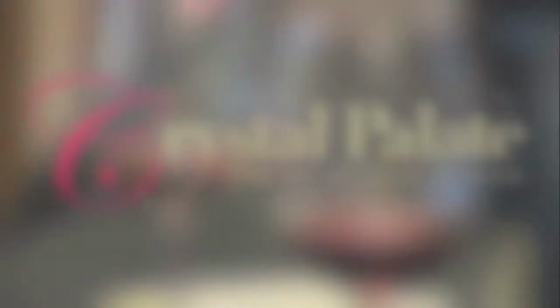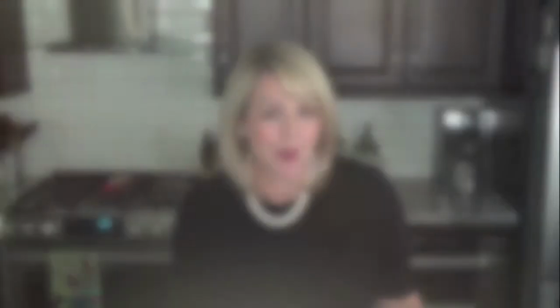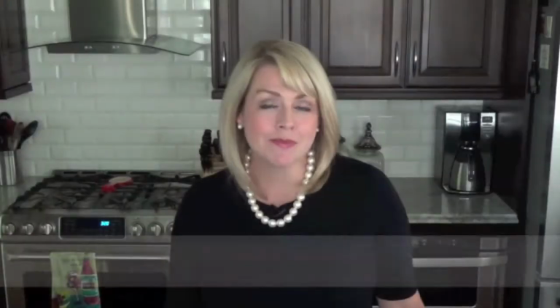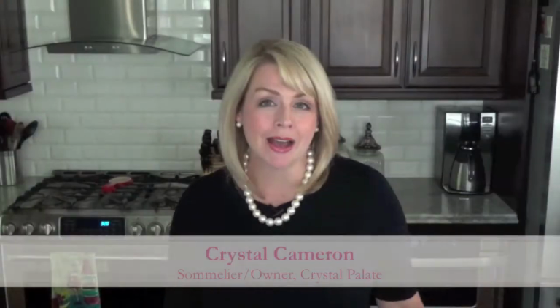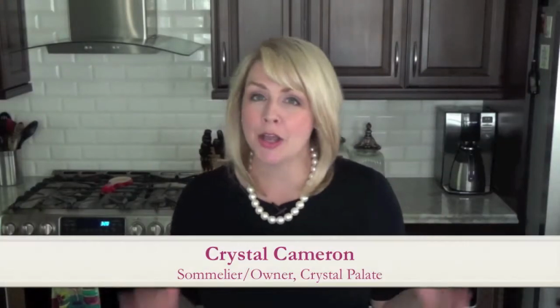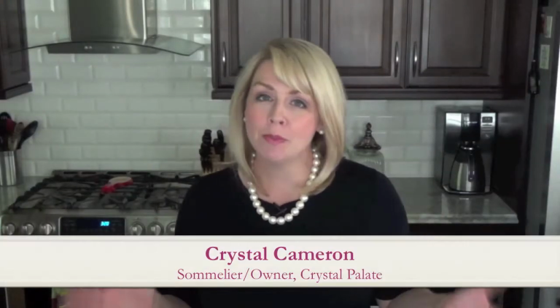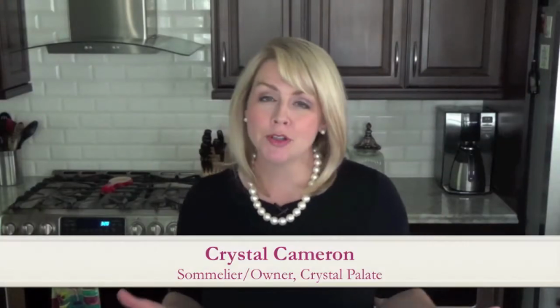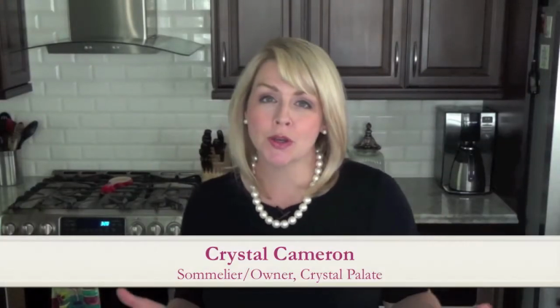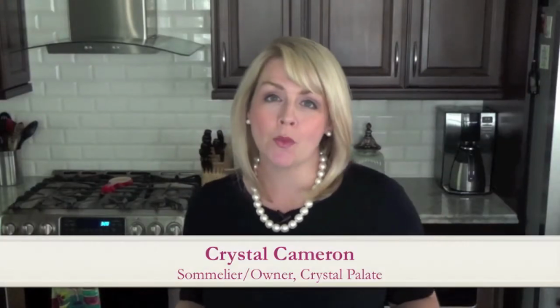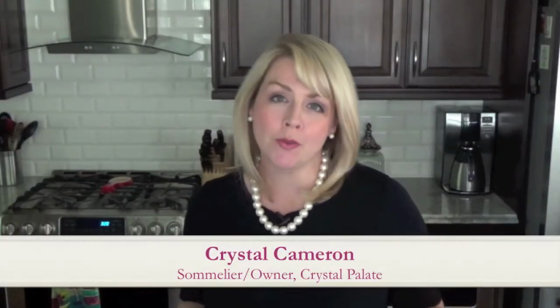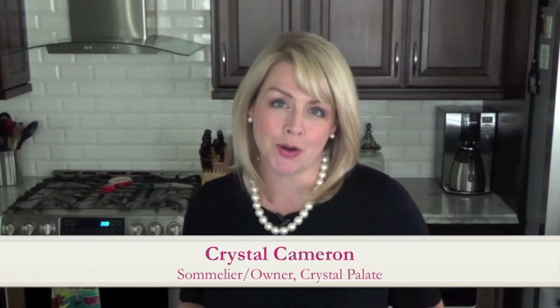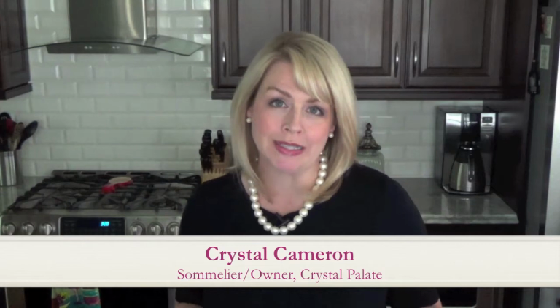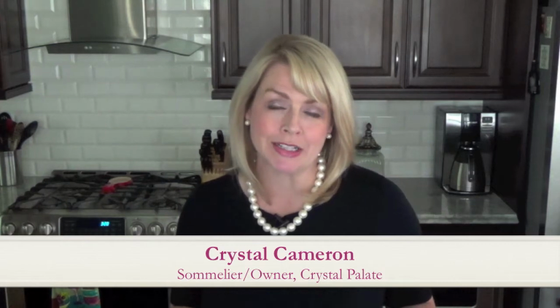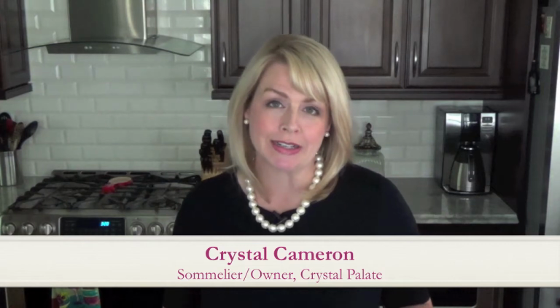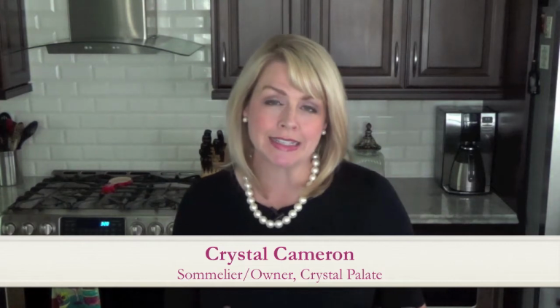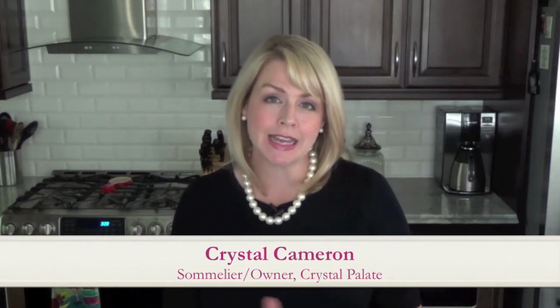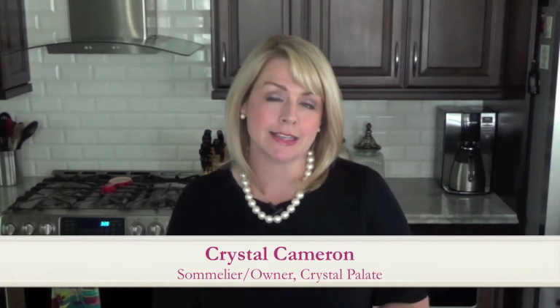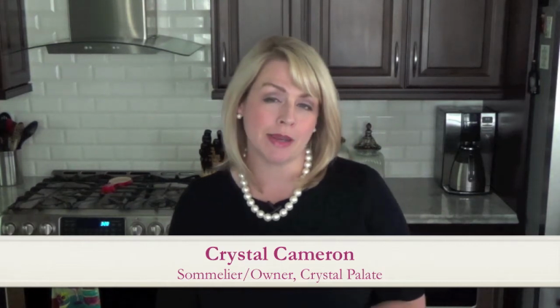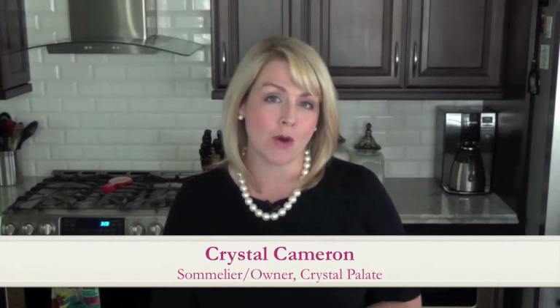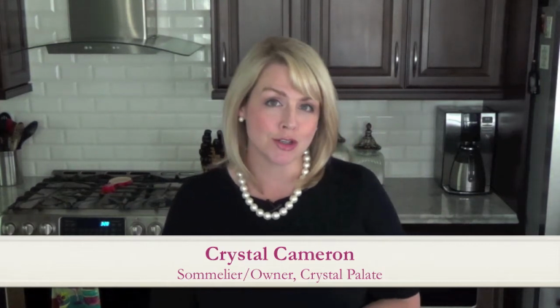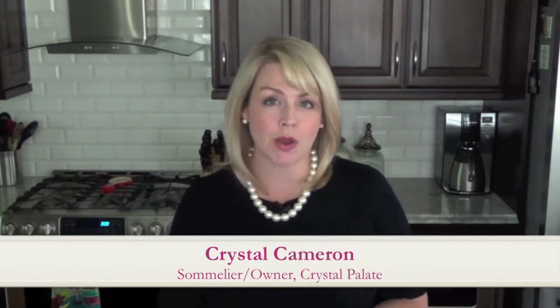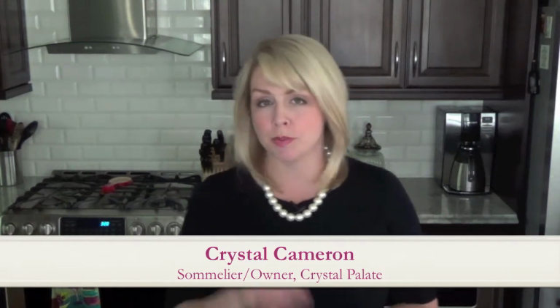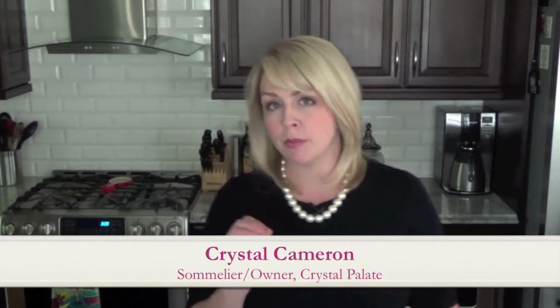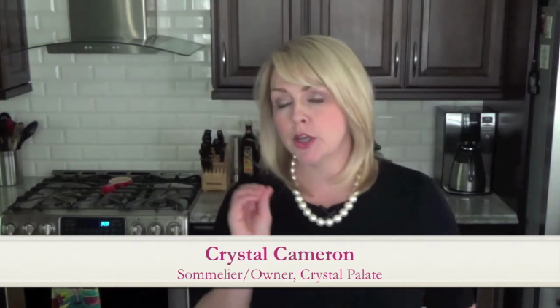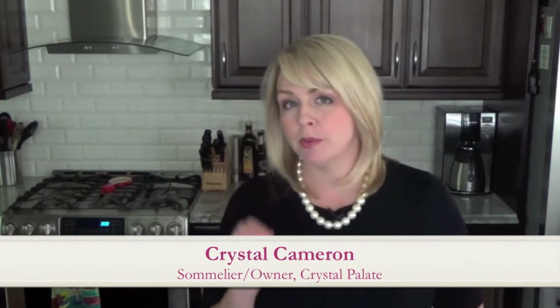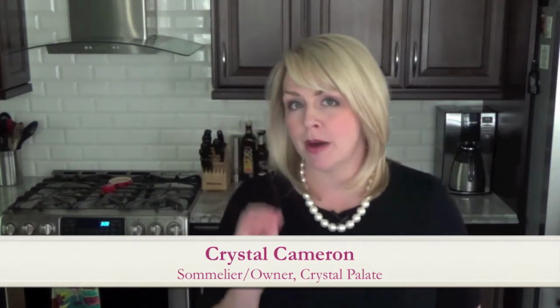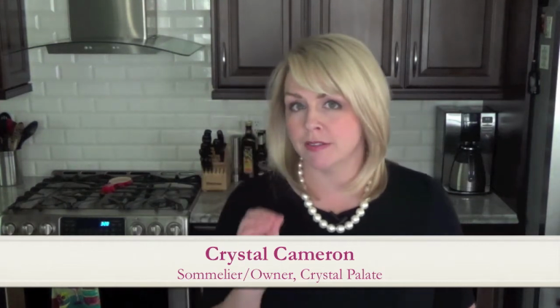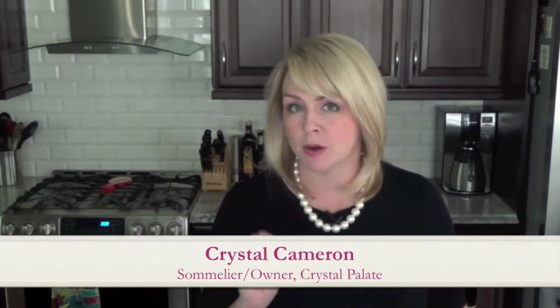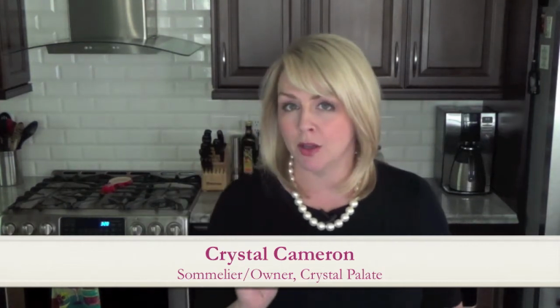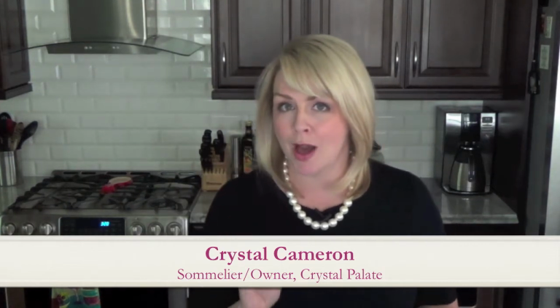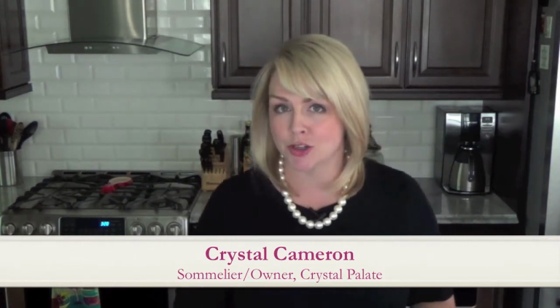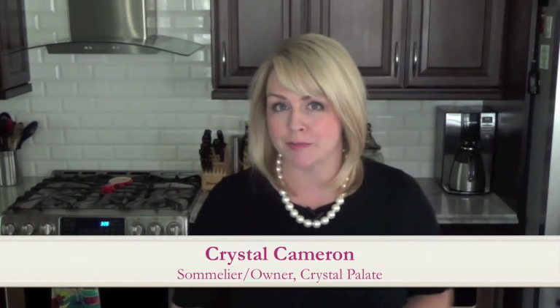Welcome back. I hope you're enjoying your Wine 101 series. In today's segment, I want to show you how to properly open a bottle of sparkling wine or champagne.